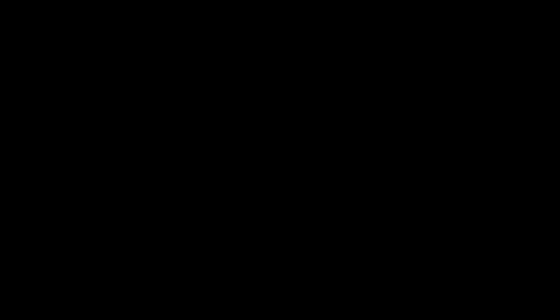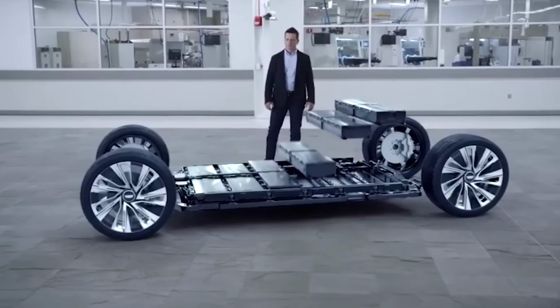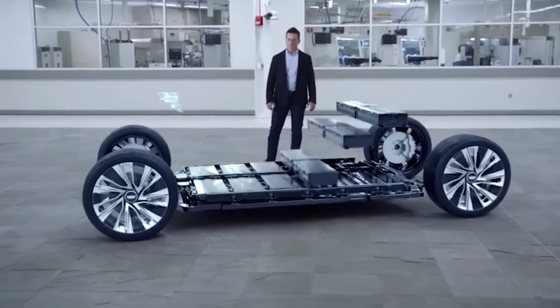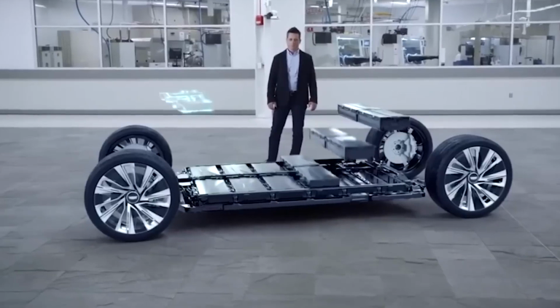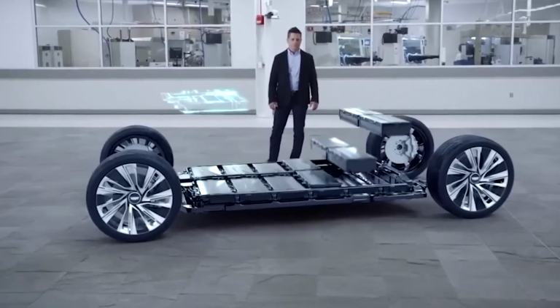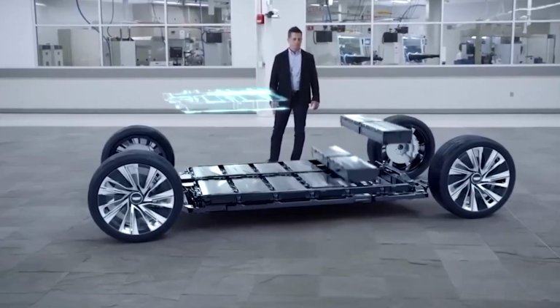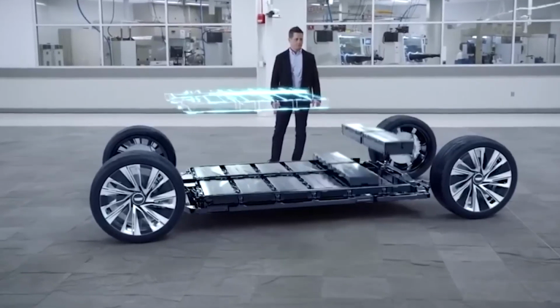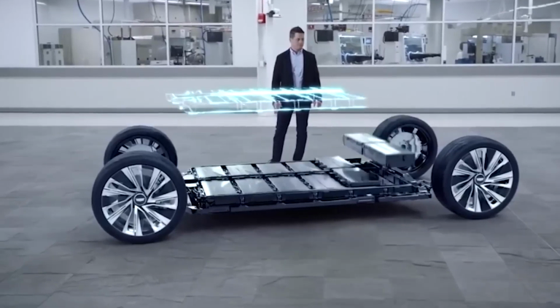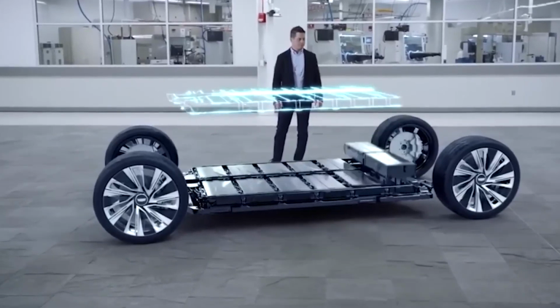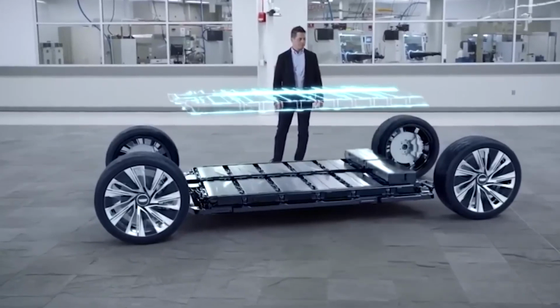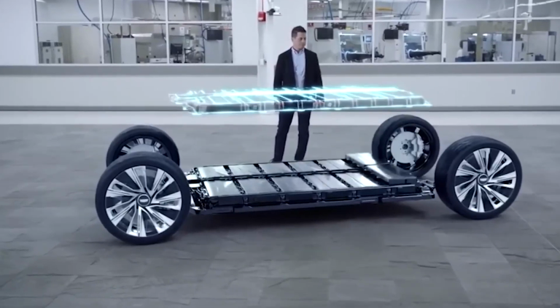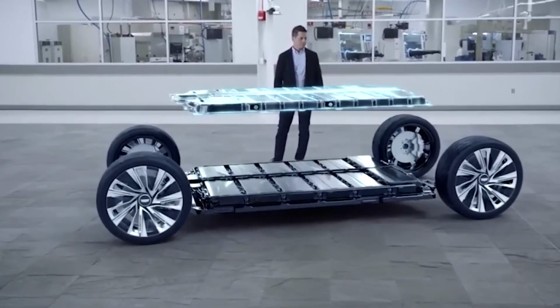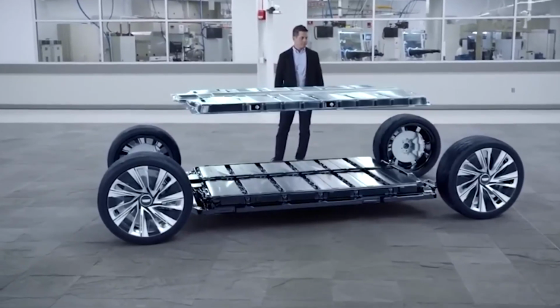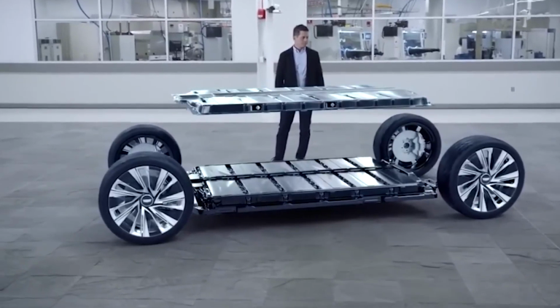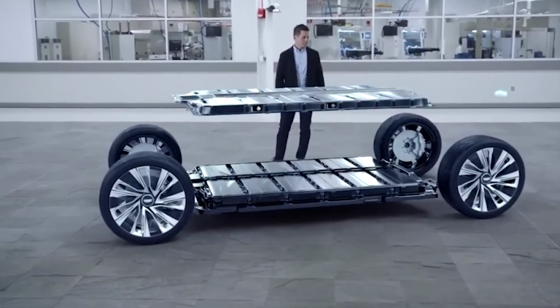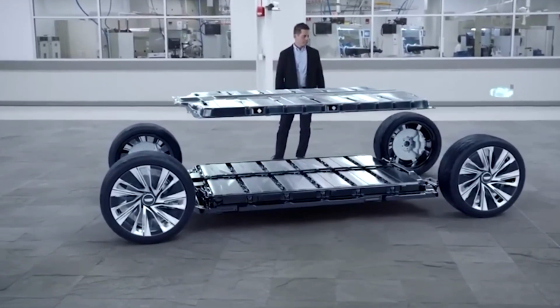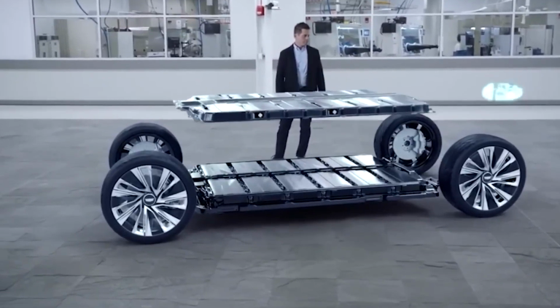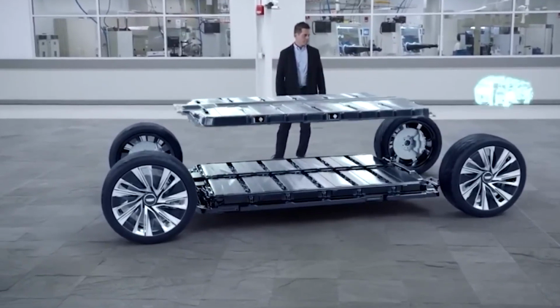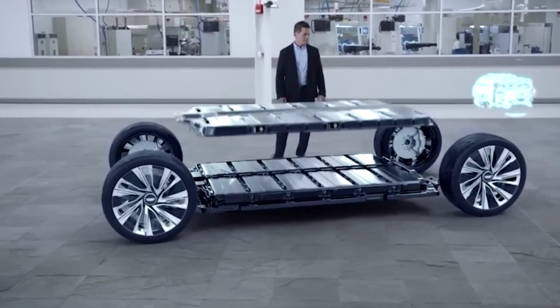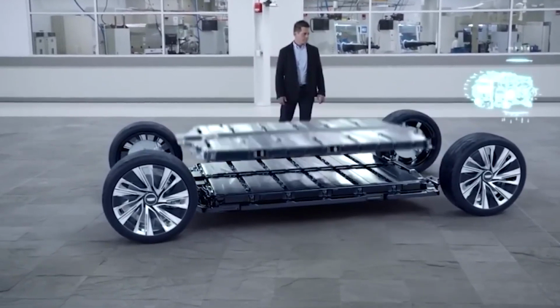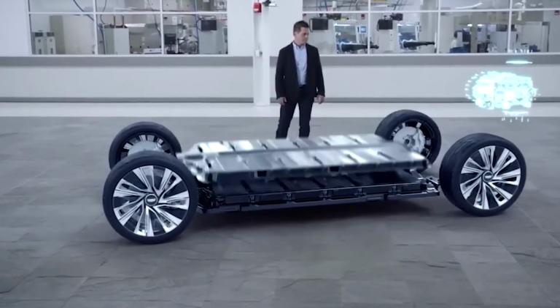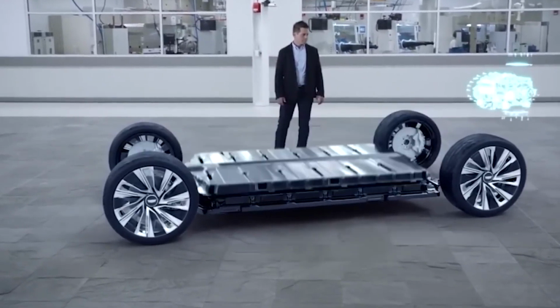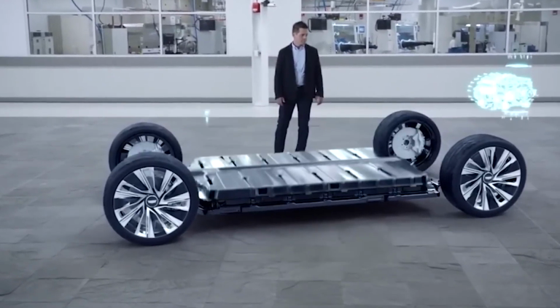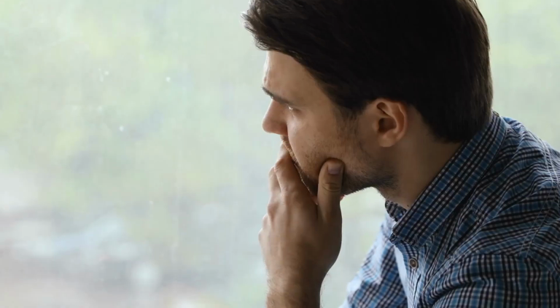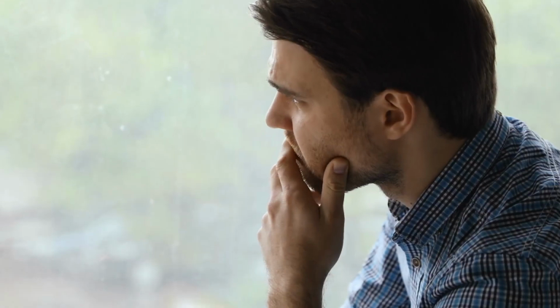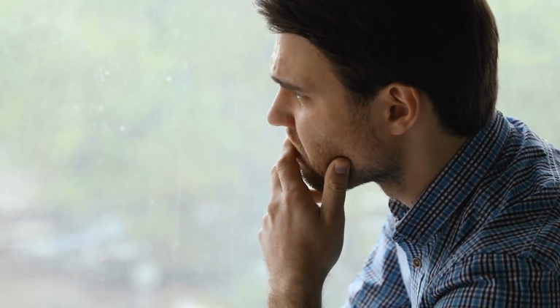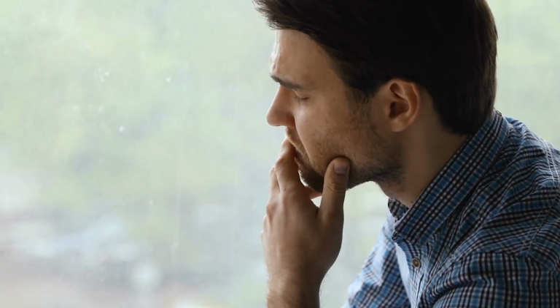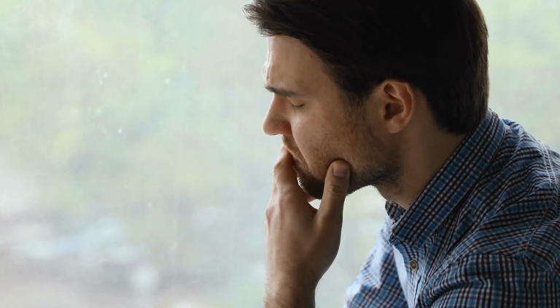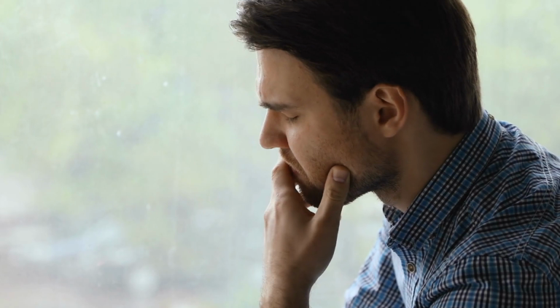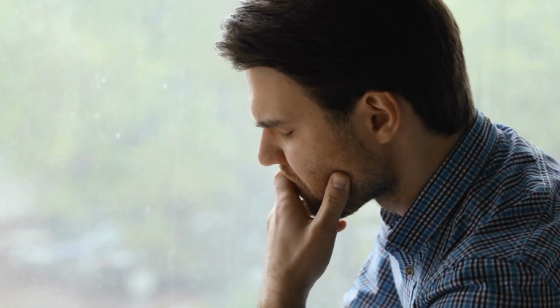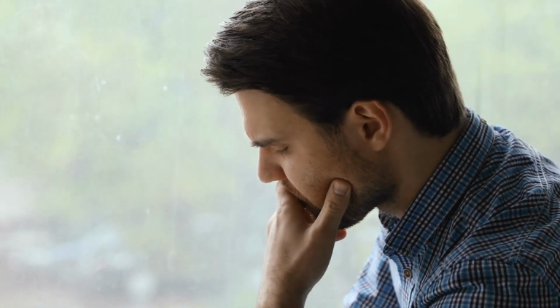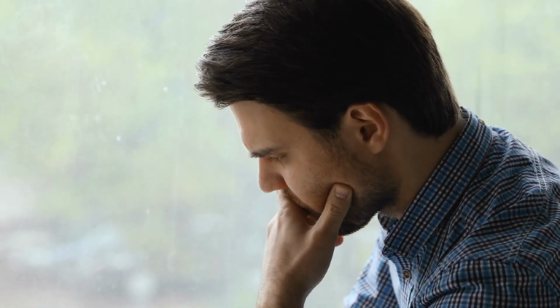Picture this: a car battery that not only outlasts you, but endures for decades. Sounds insane, doesn't it?